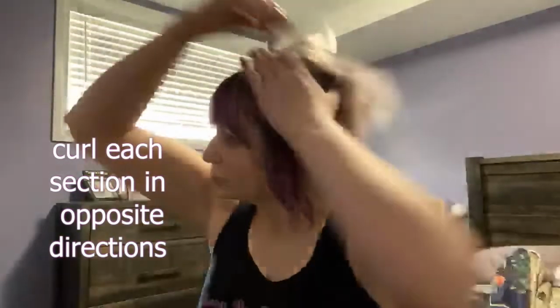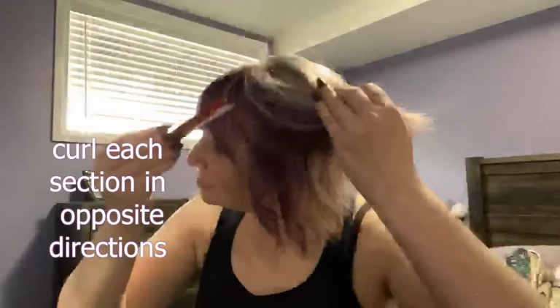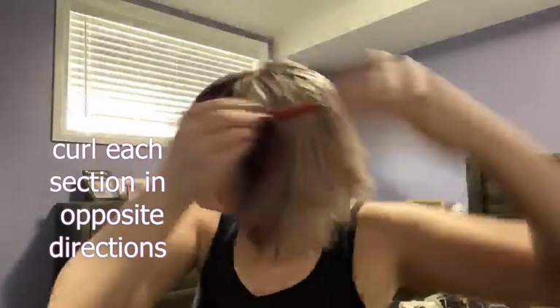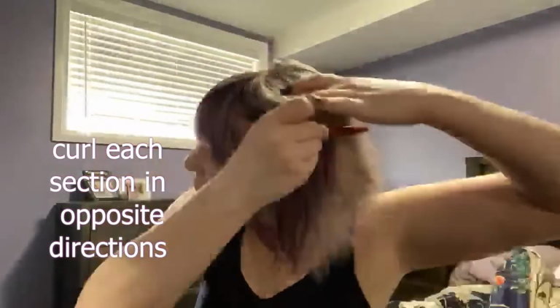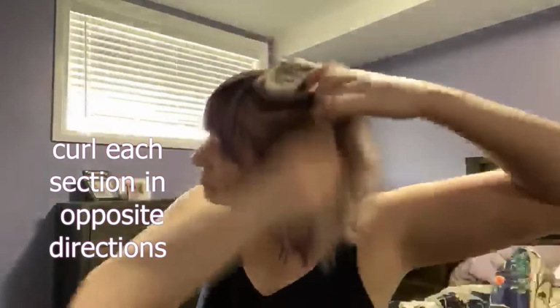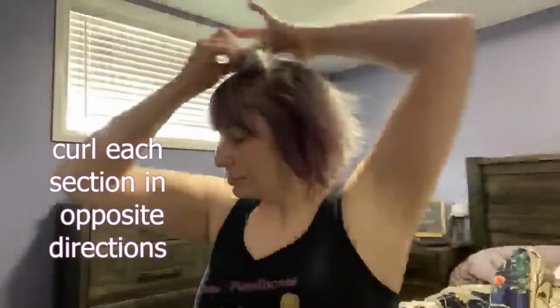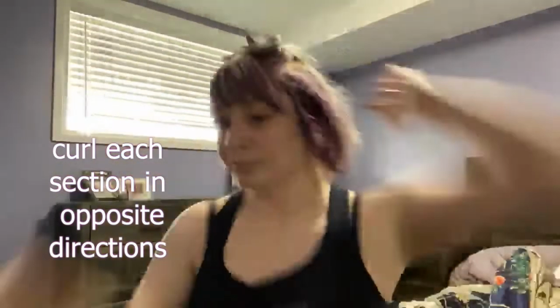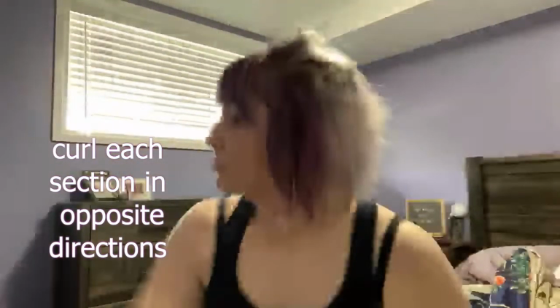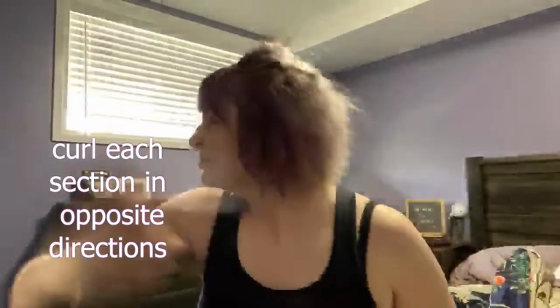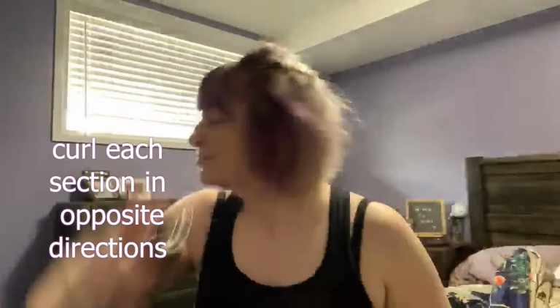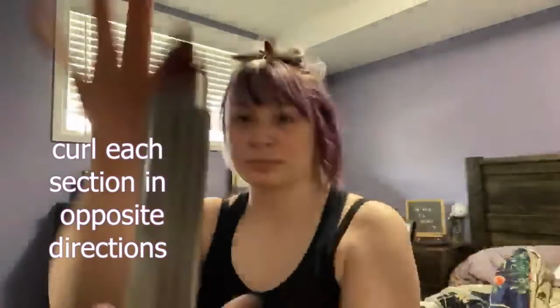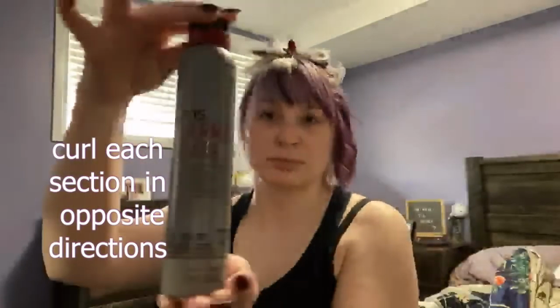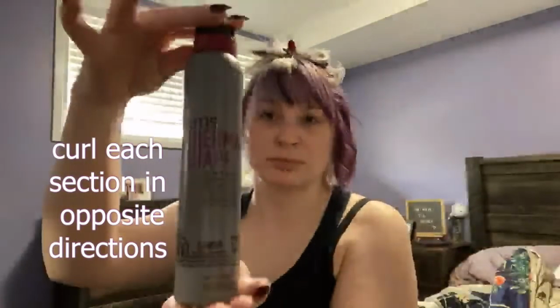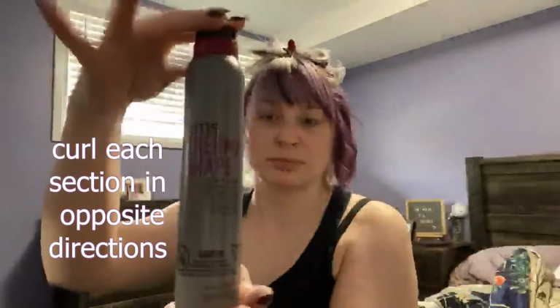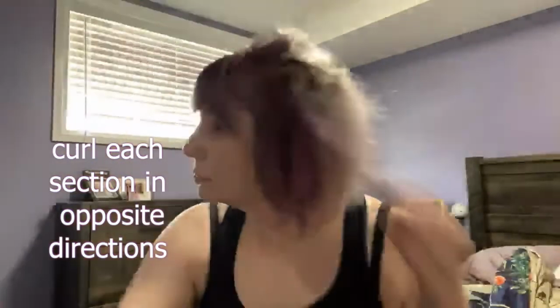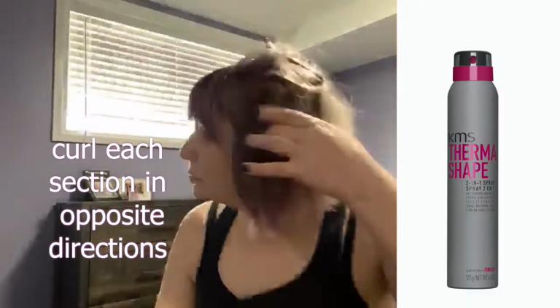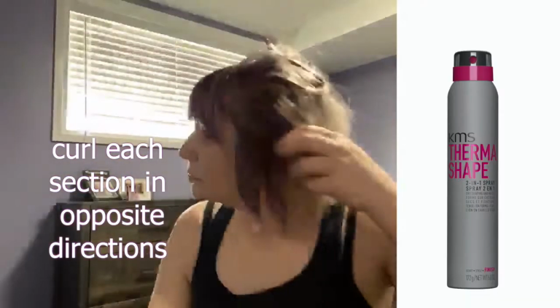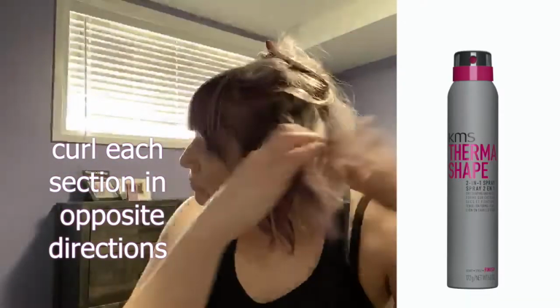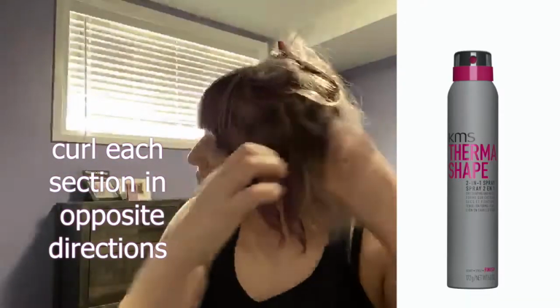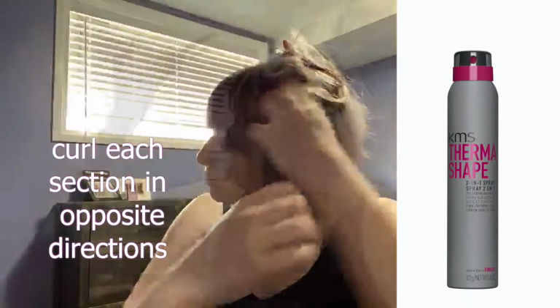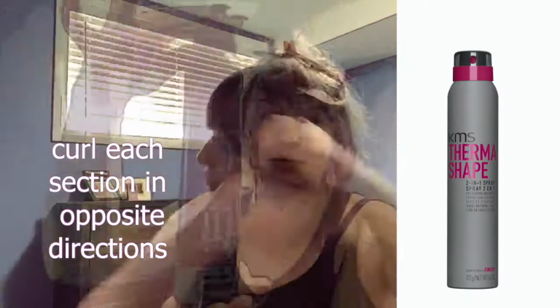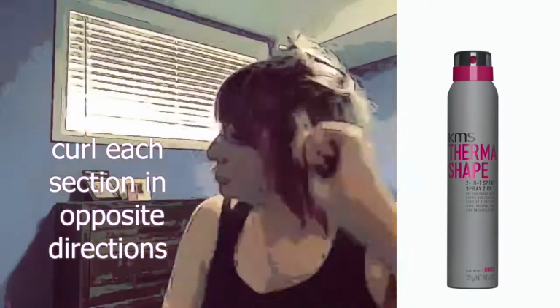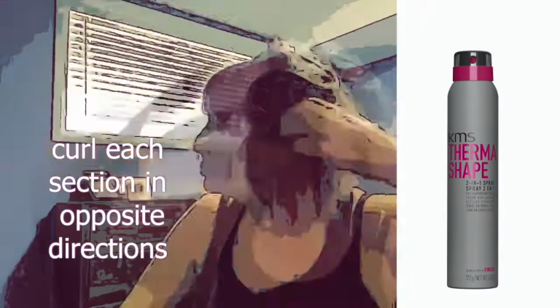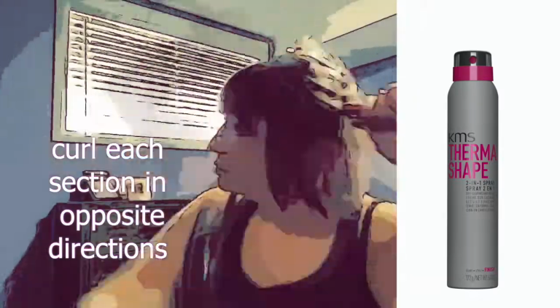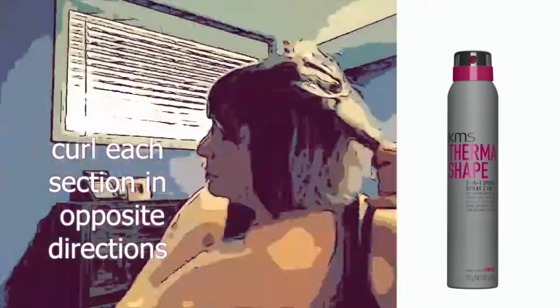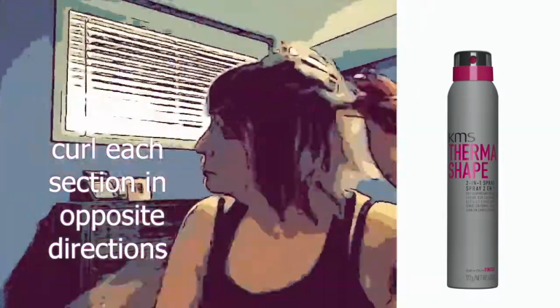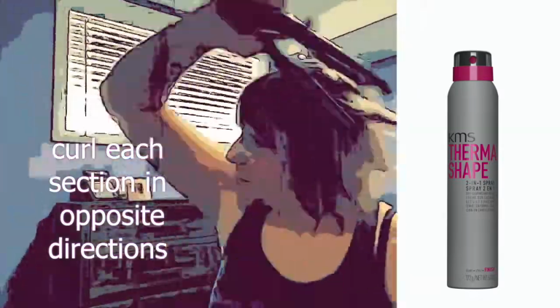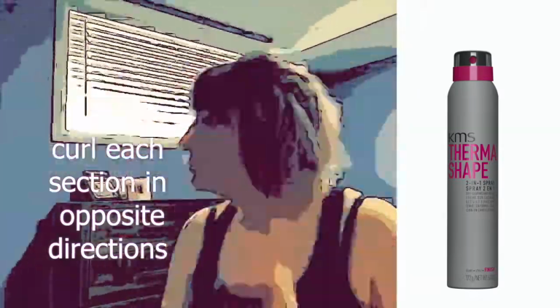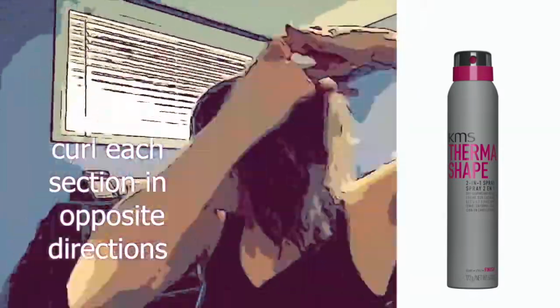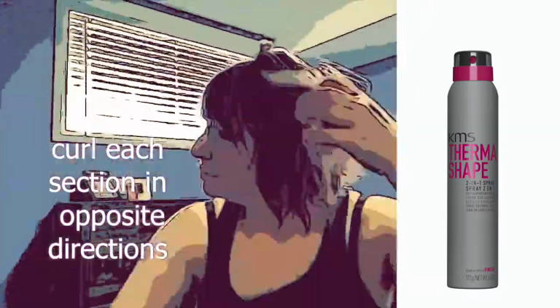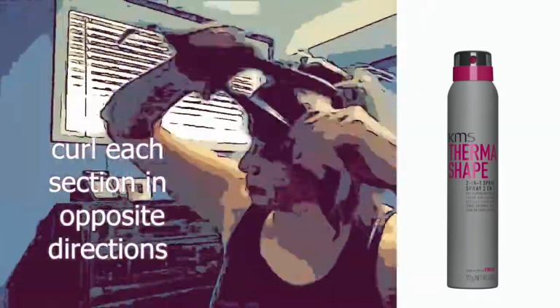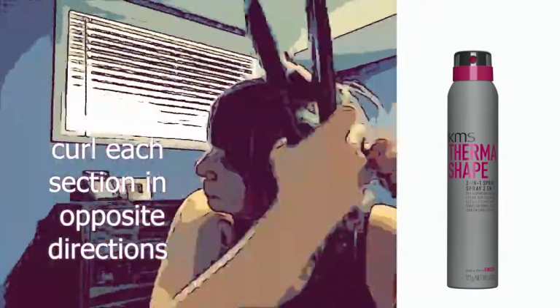I'm also using KMS 2-in-1 spray to heat protect my hair, and it also adds a bit of hold.